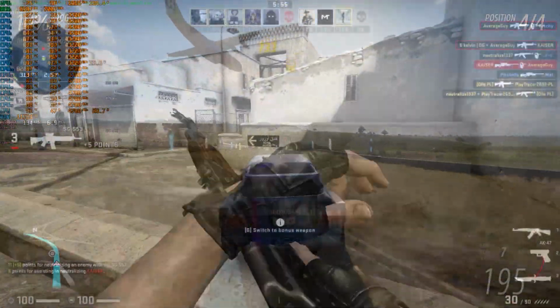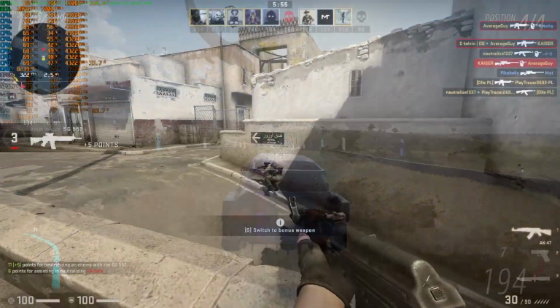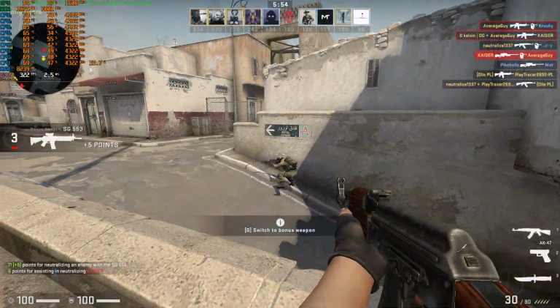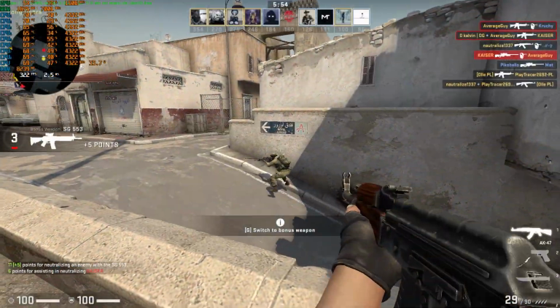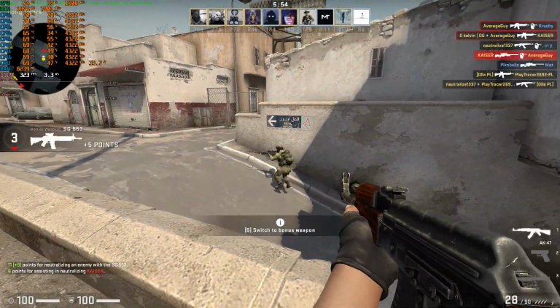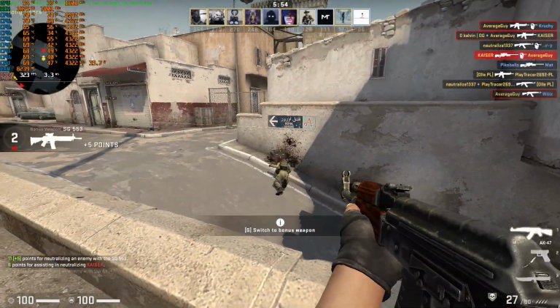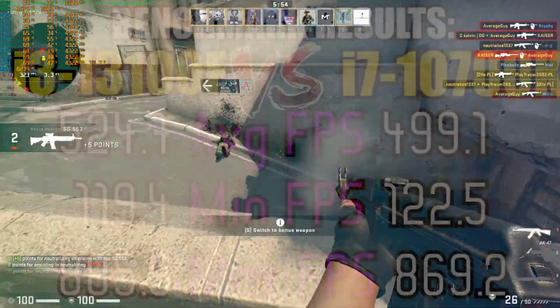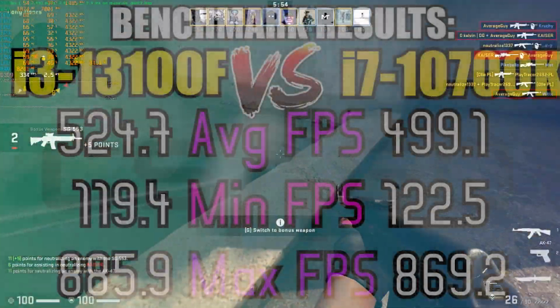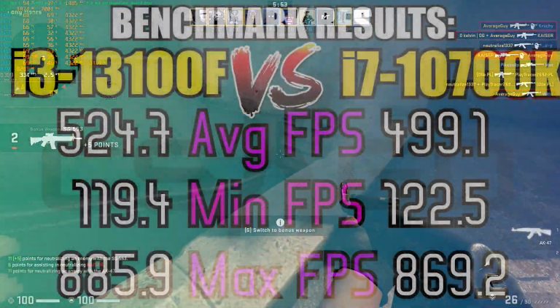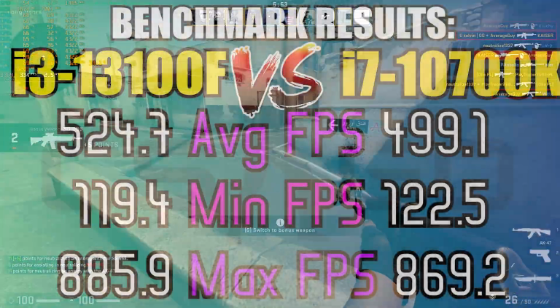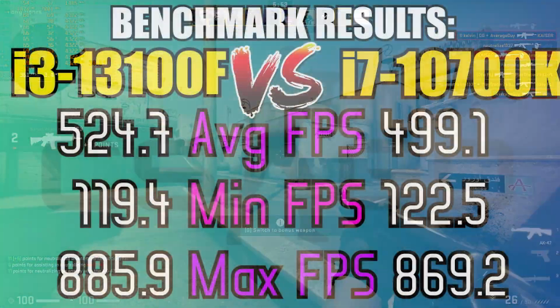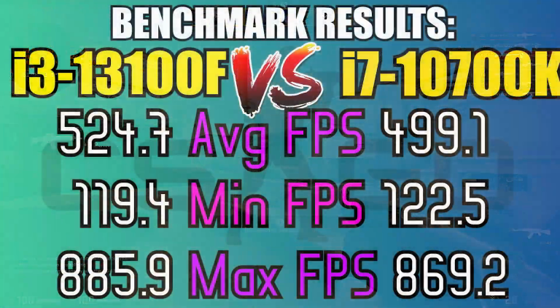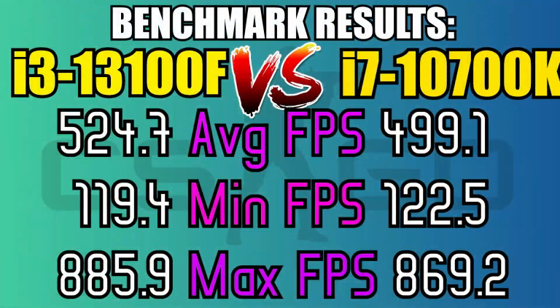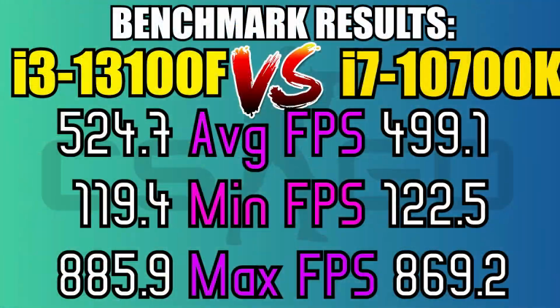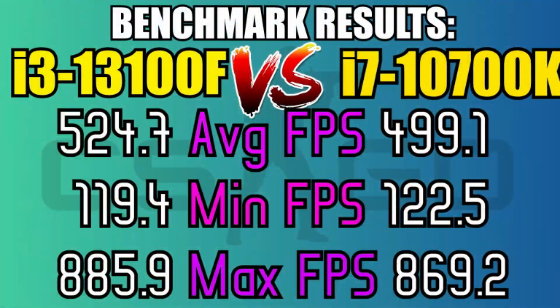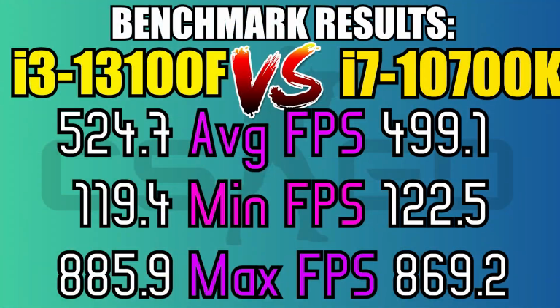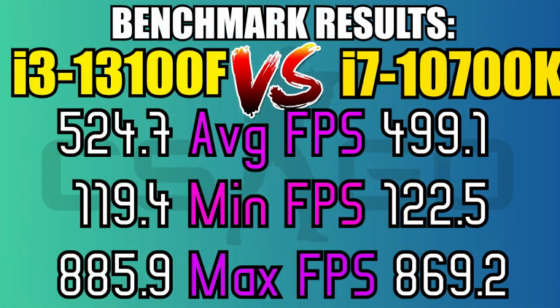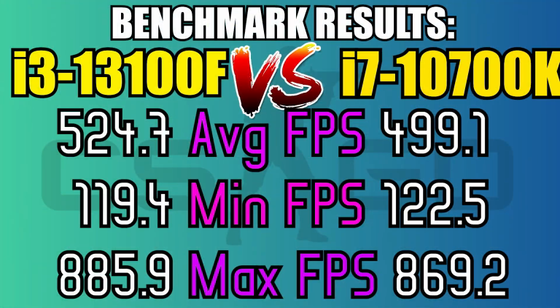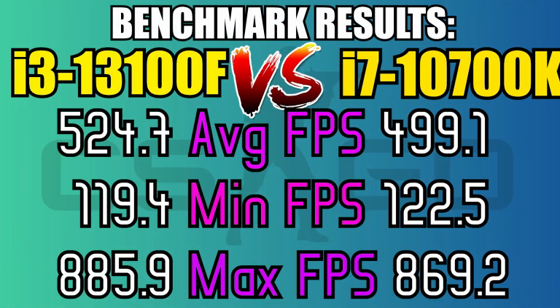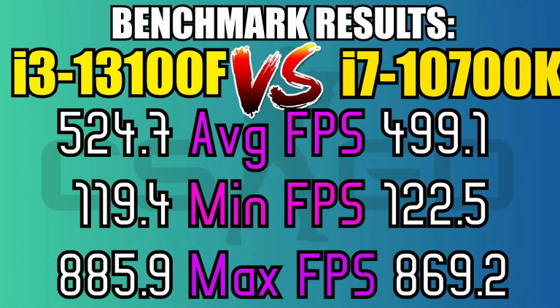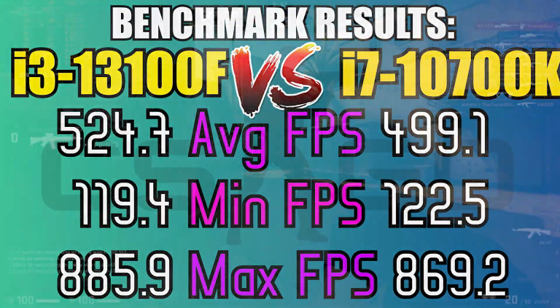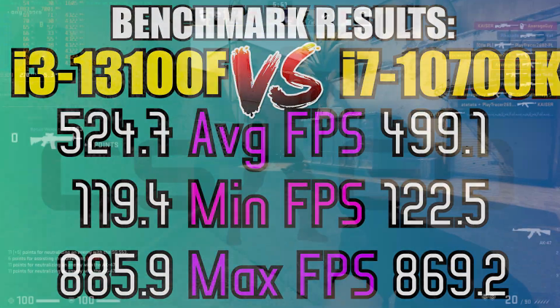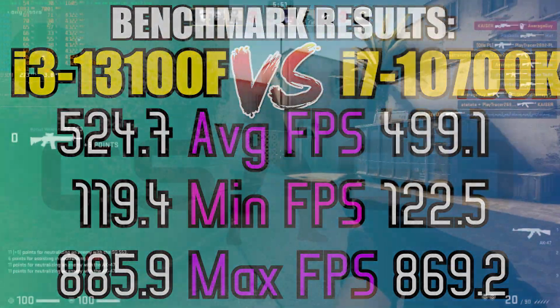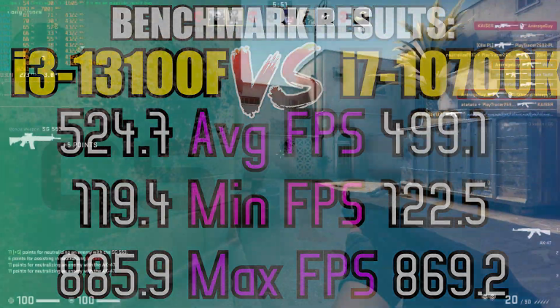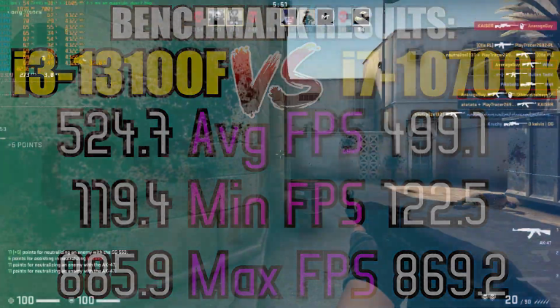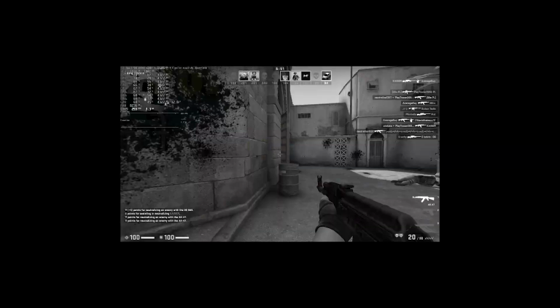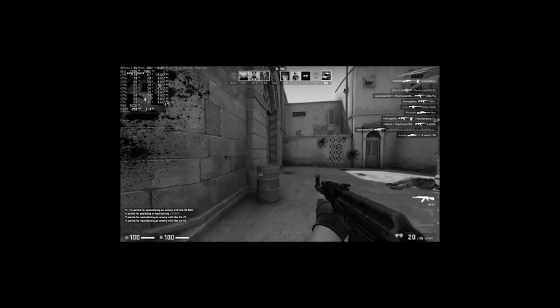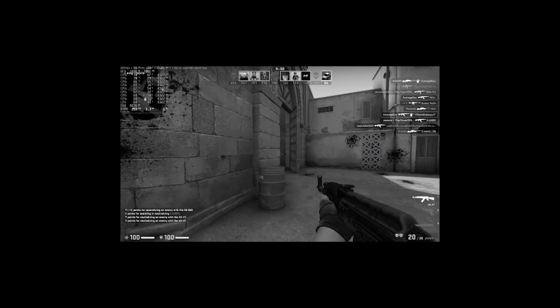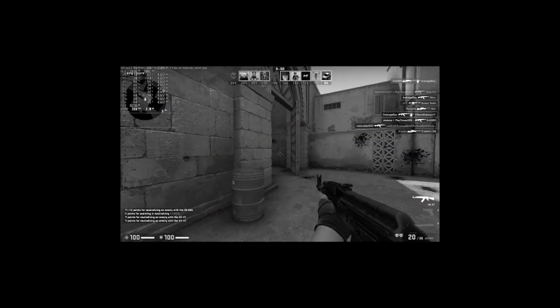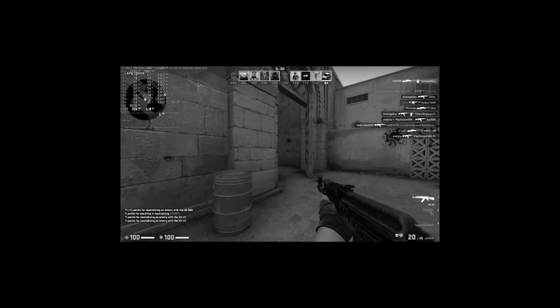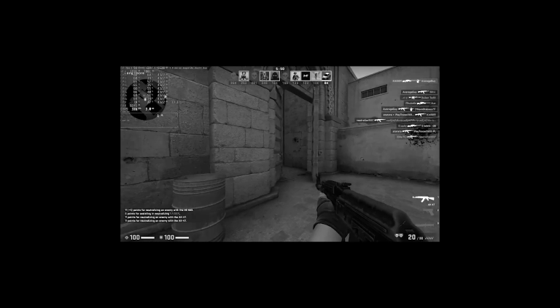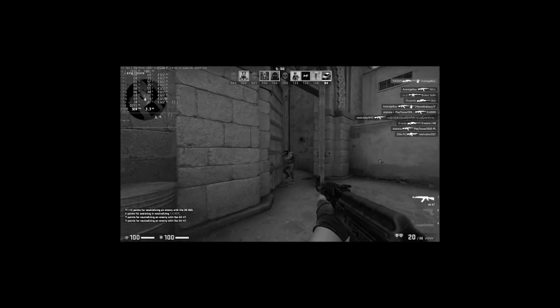Finally, we move on to CS:GO — and you would not believe this, but the i3 won.